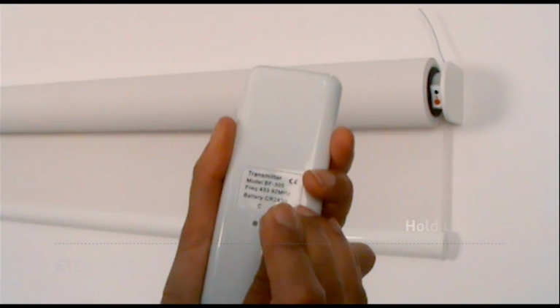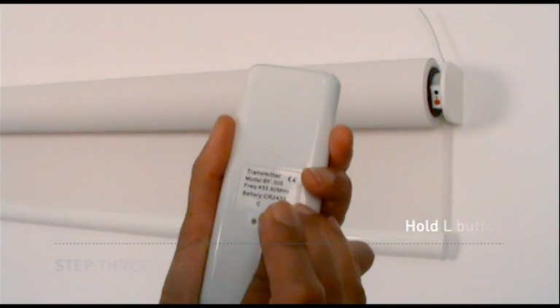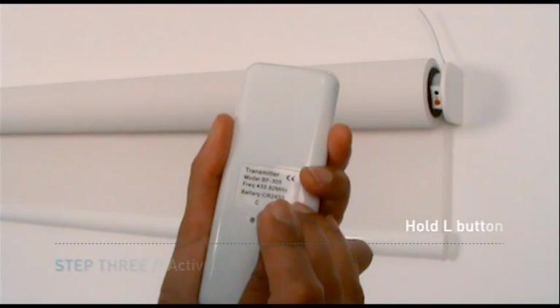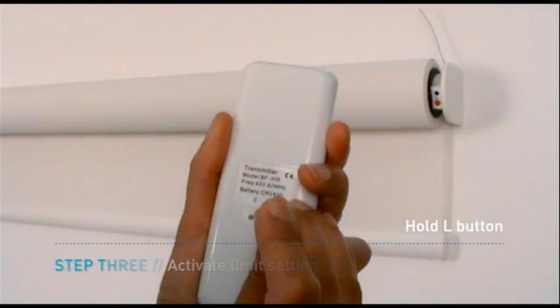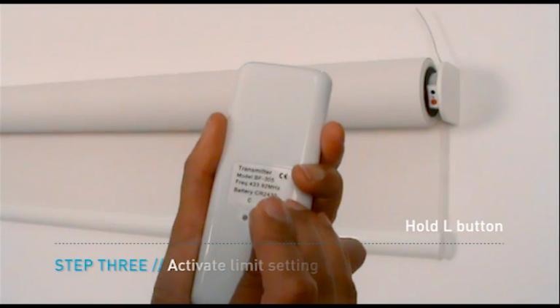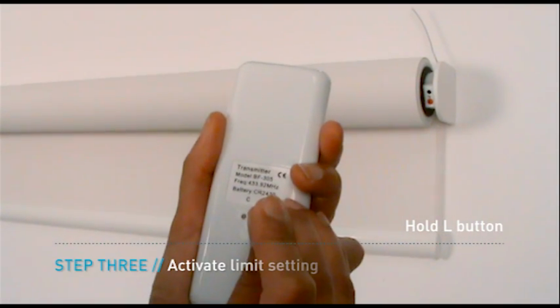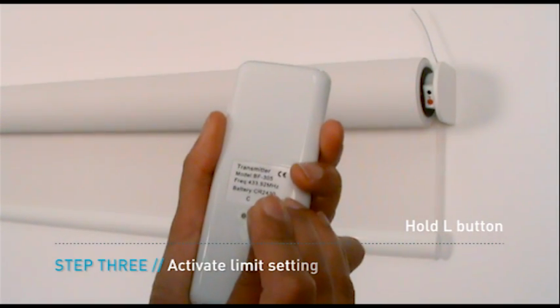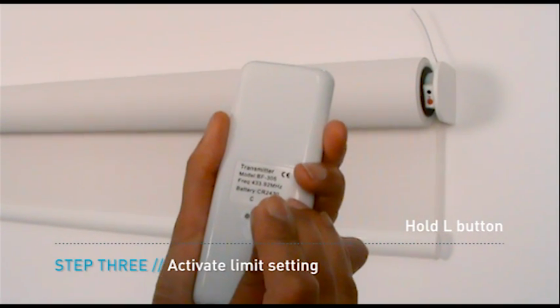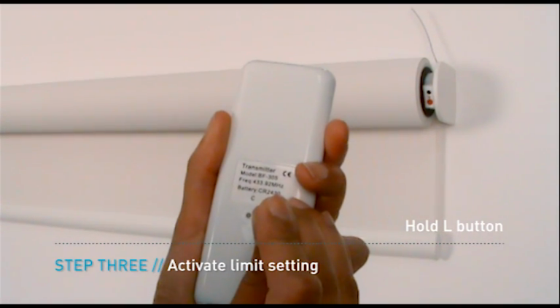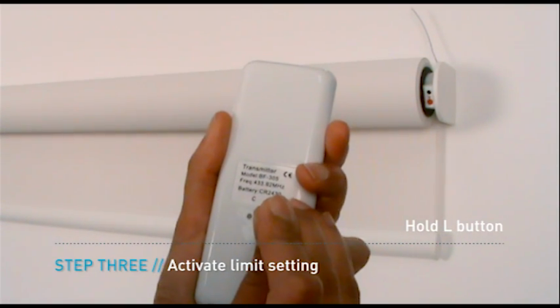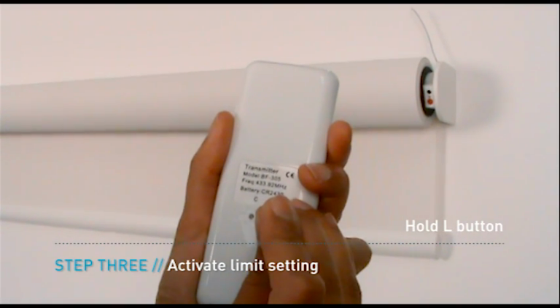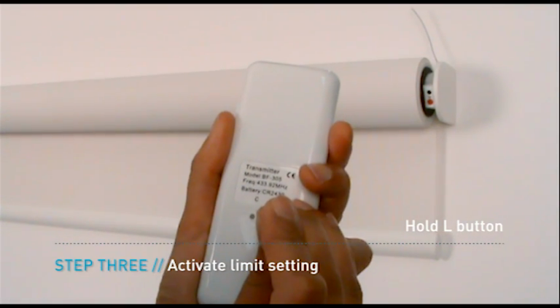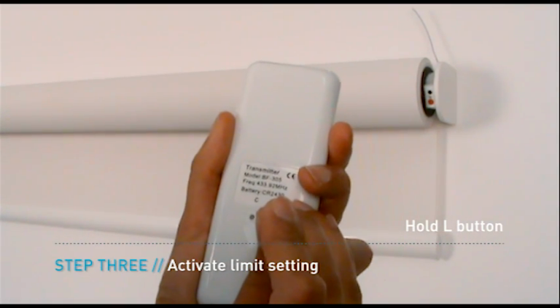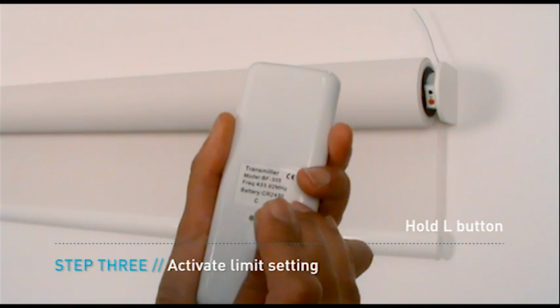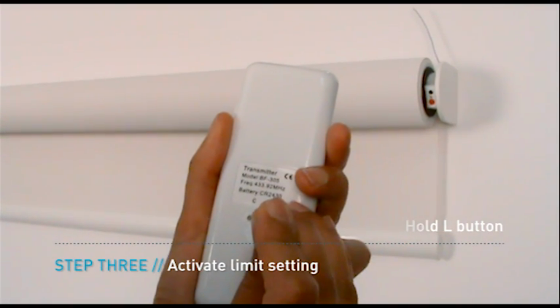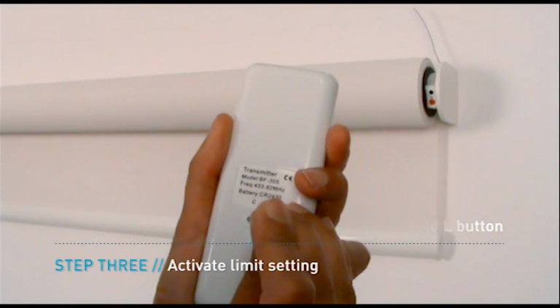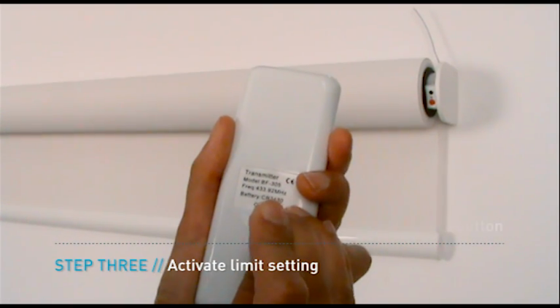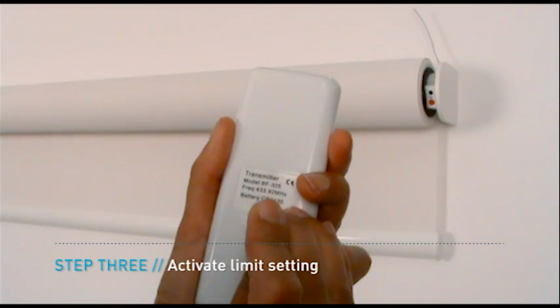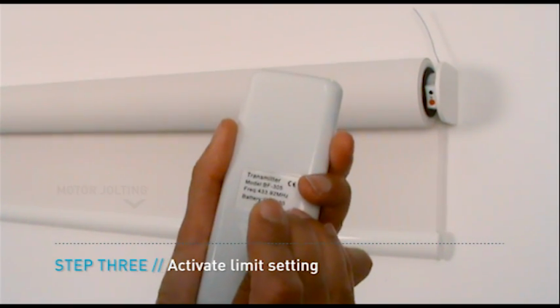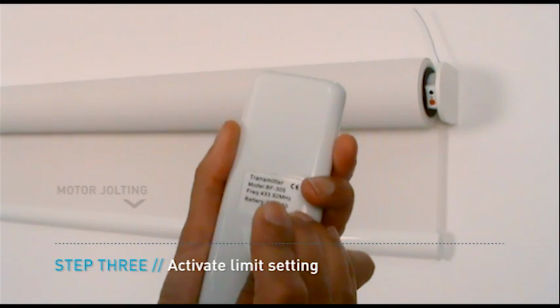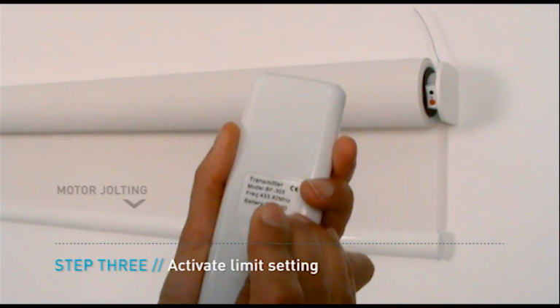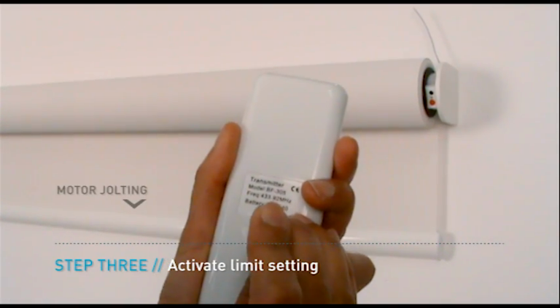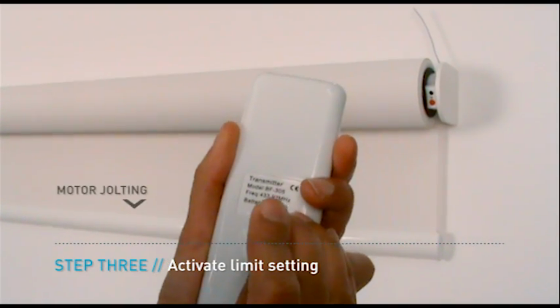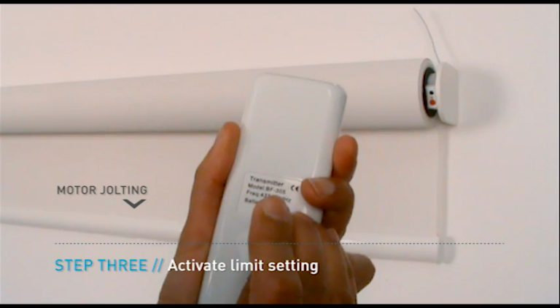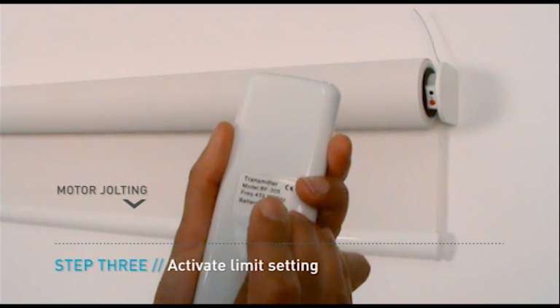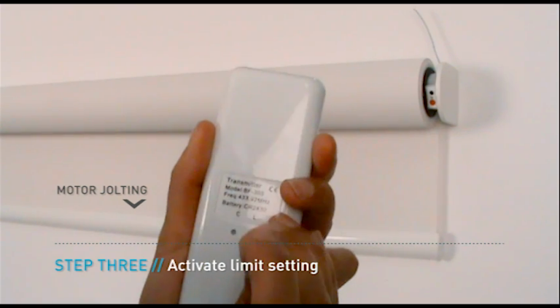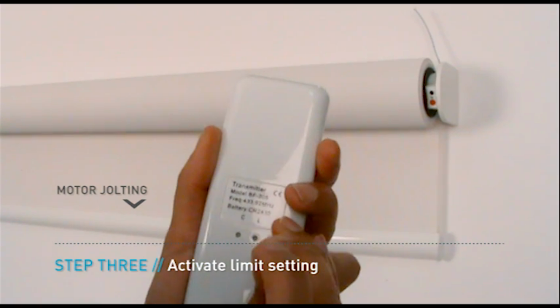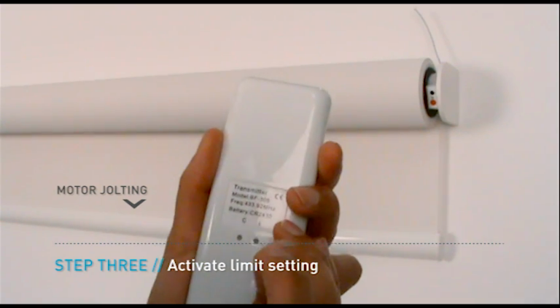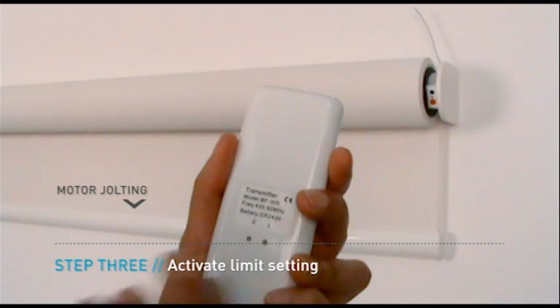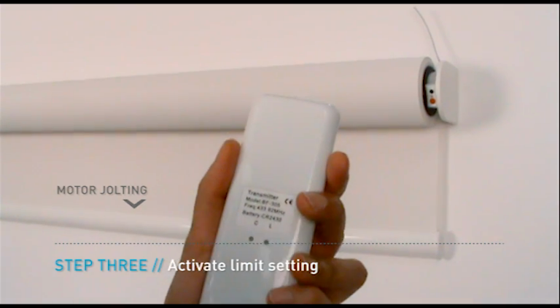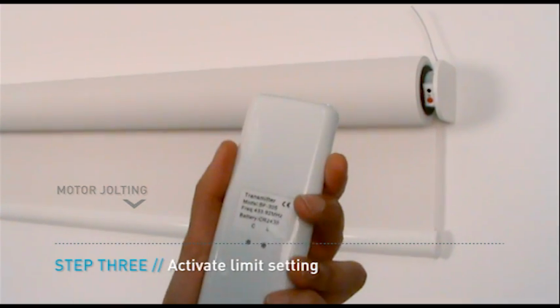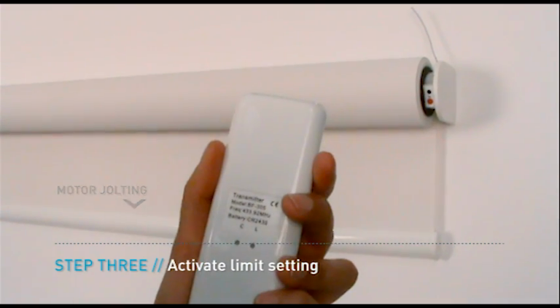Hold the L button on the back of the remote until the motor jolts once. The motor is now in limit setting mode.